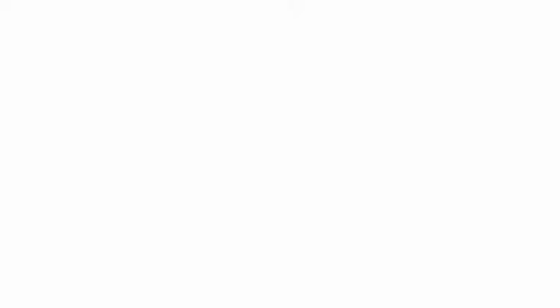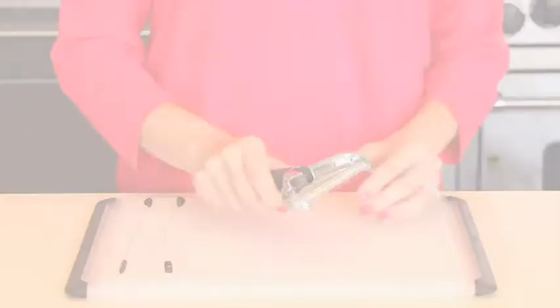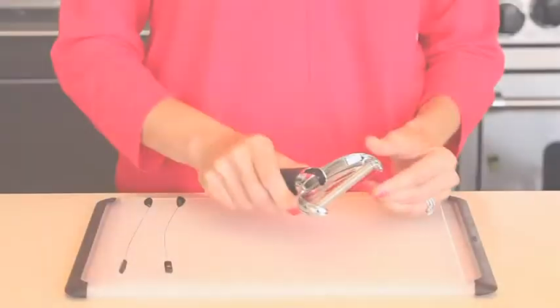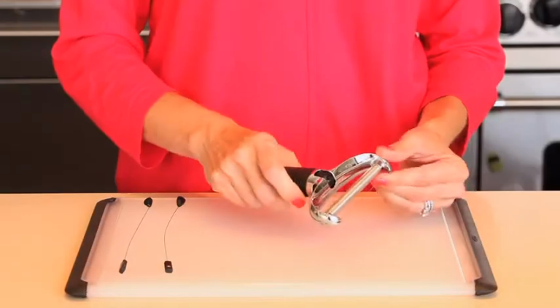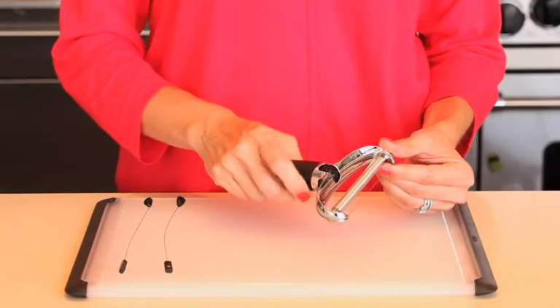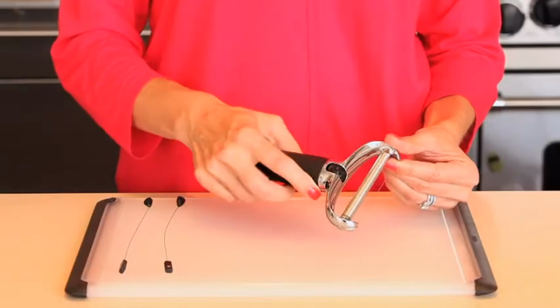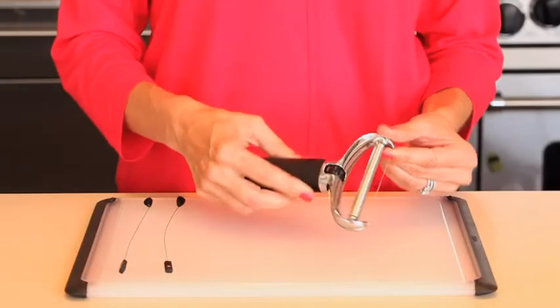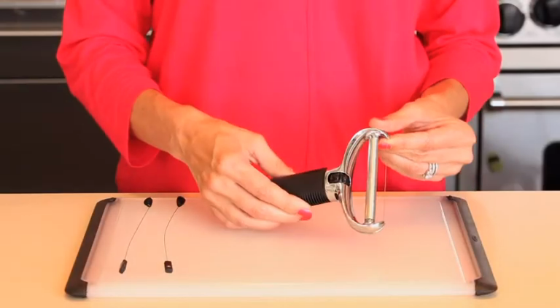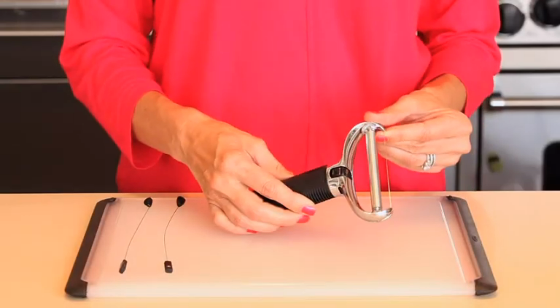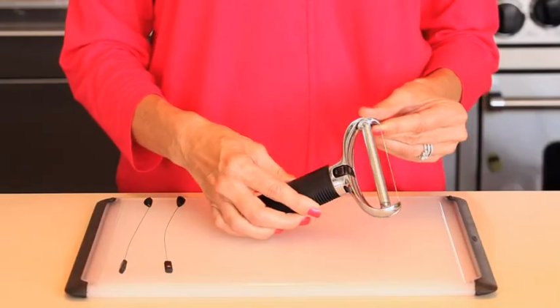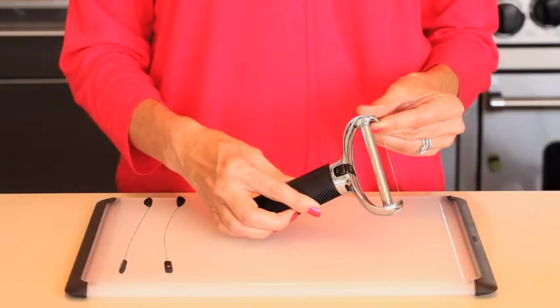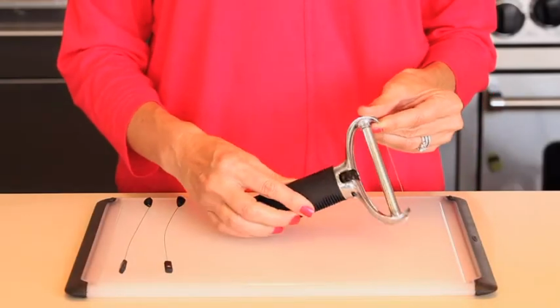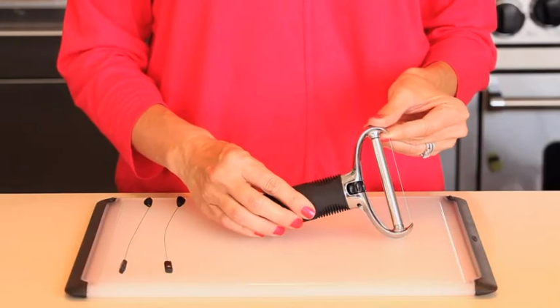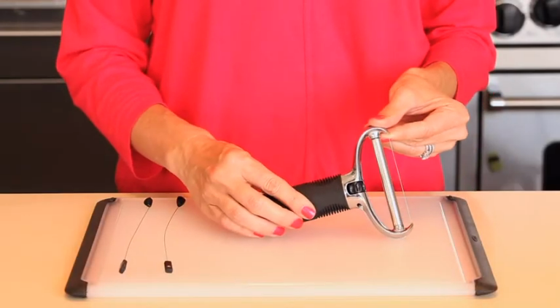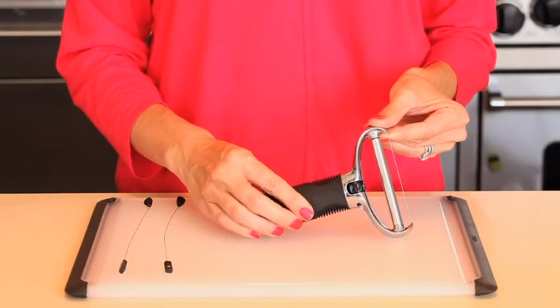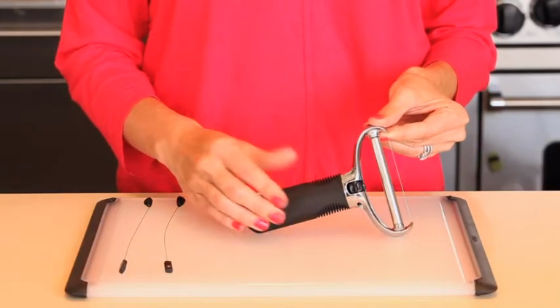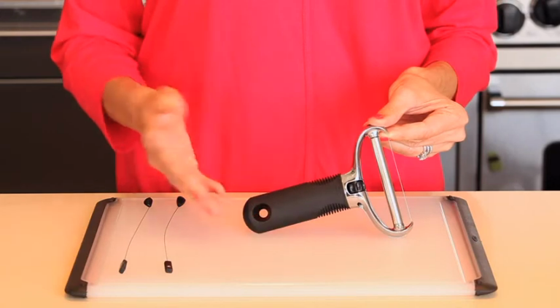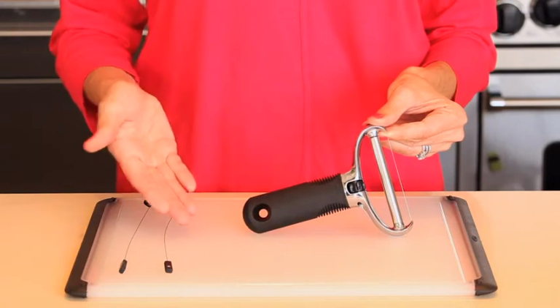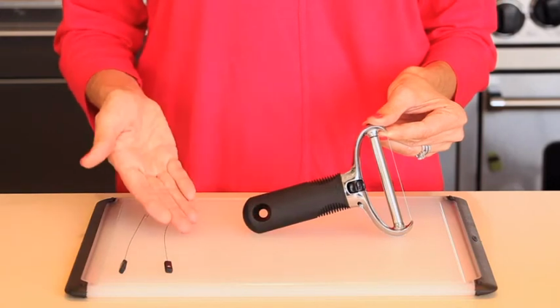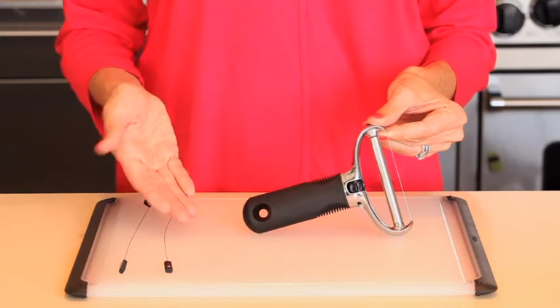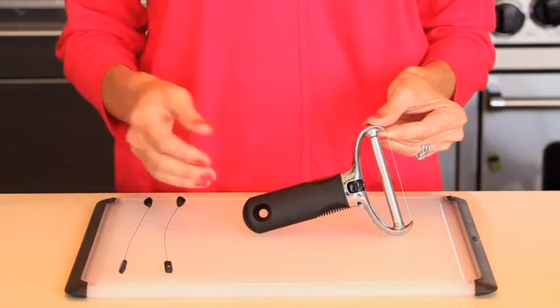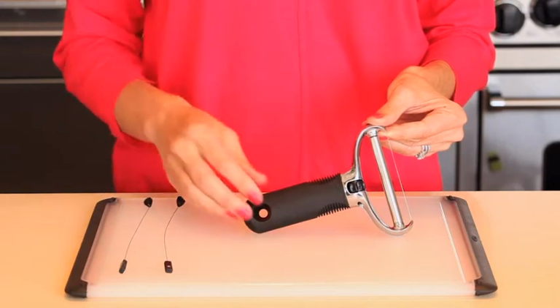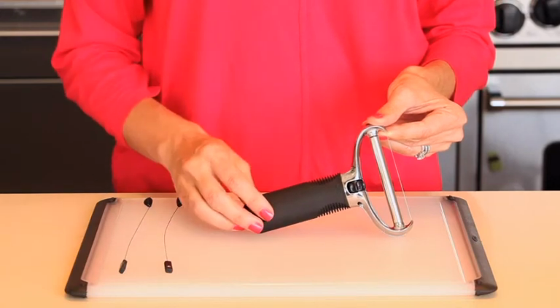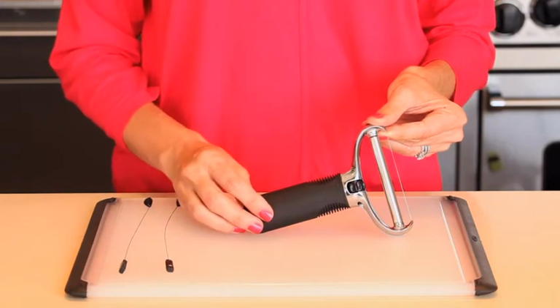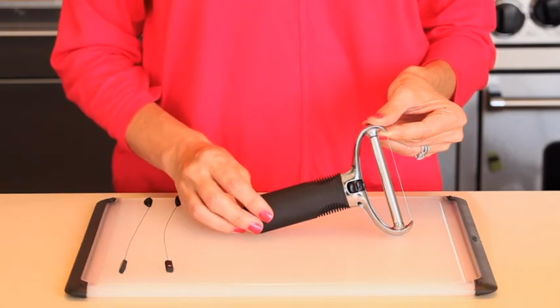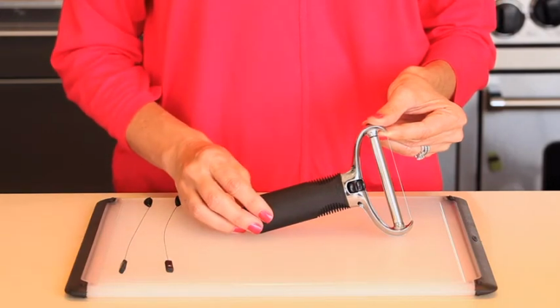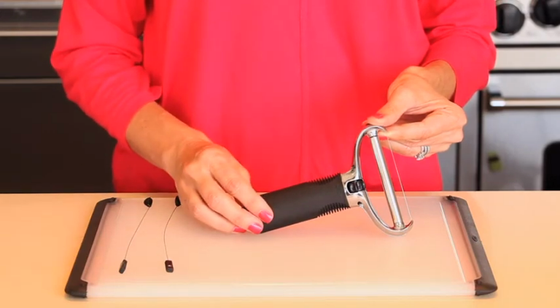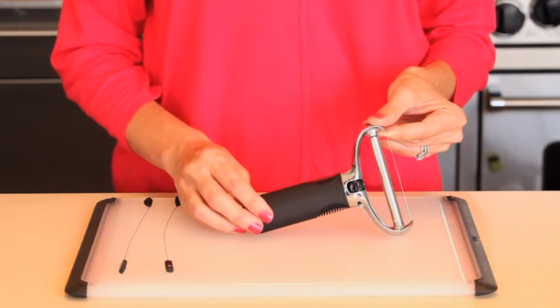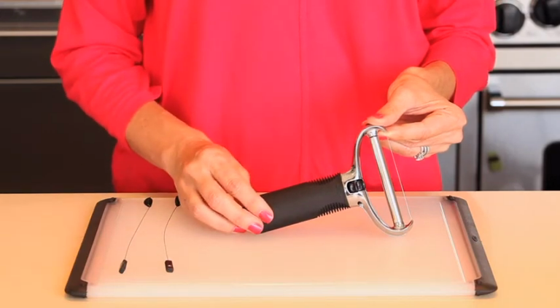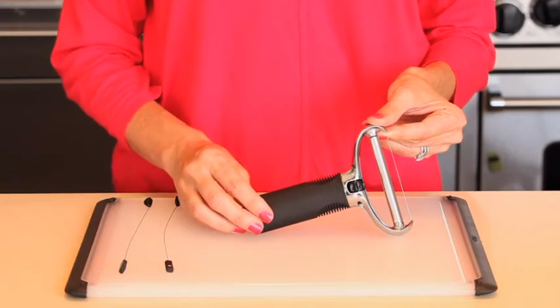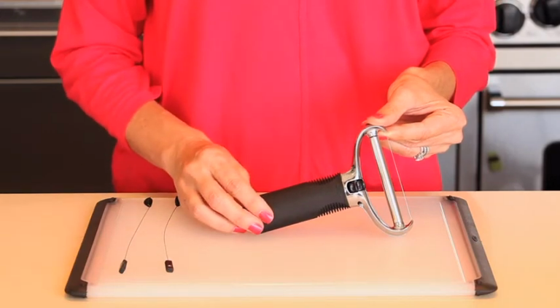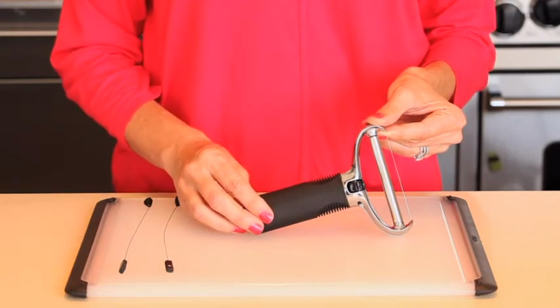The wire cheese slicer is dishwasher safe and includes two stainless steel replacement wires in the package.